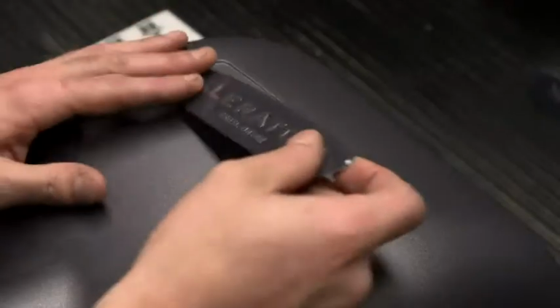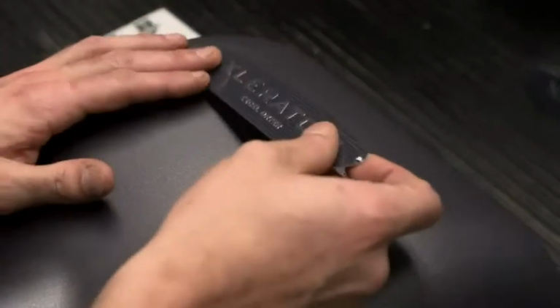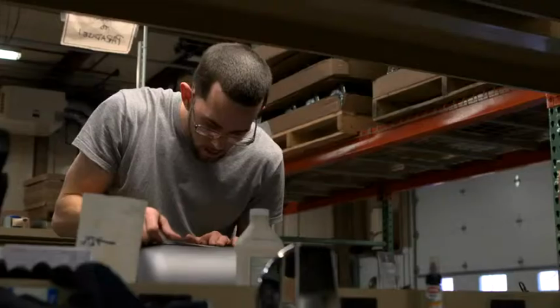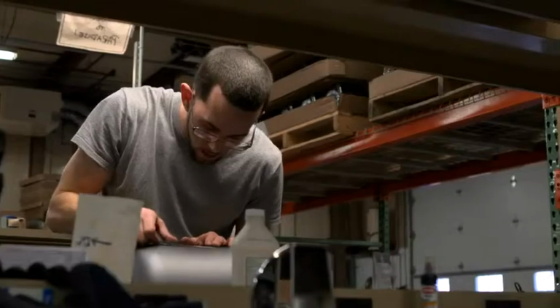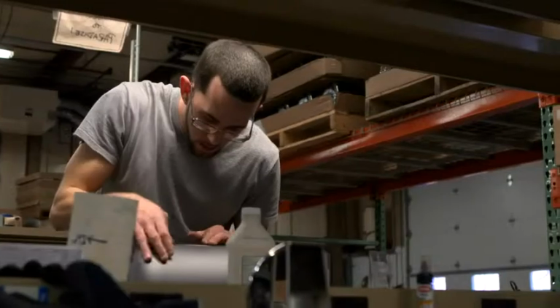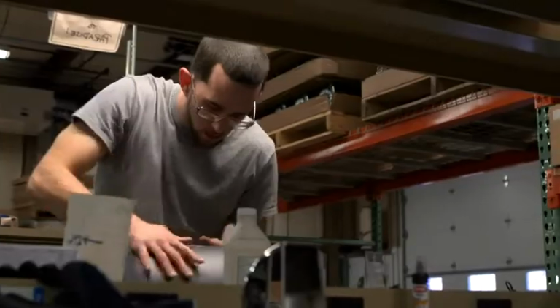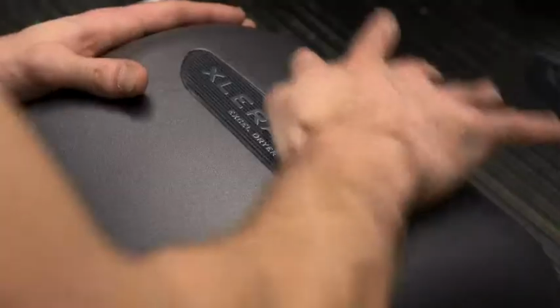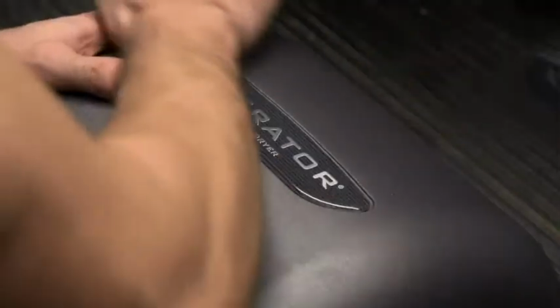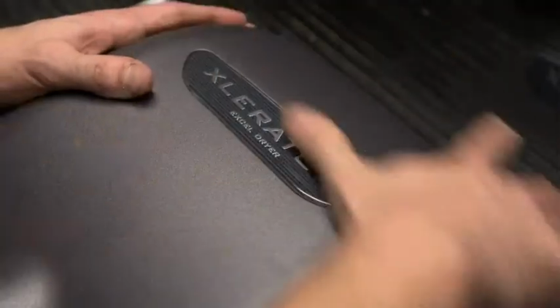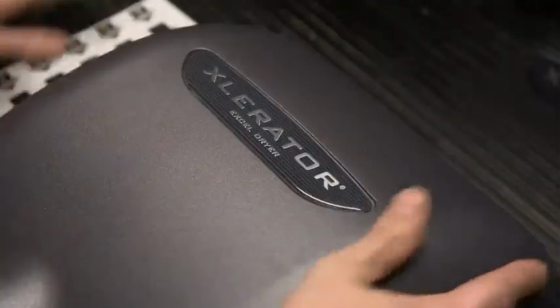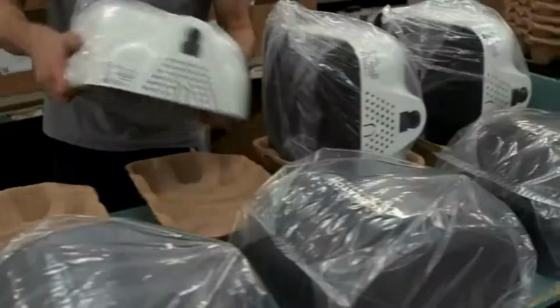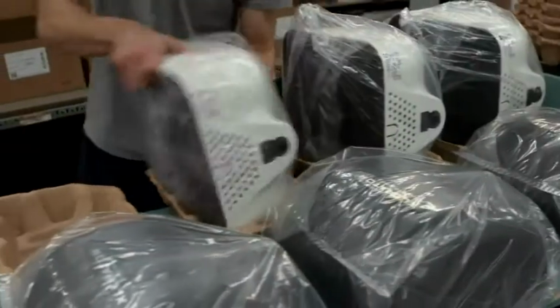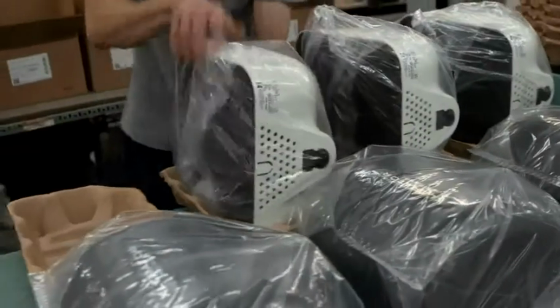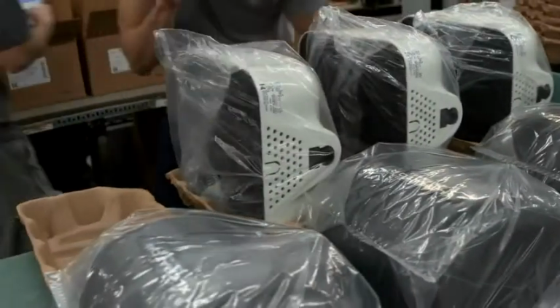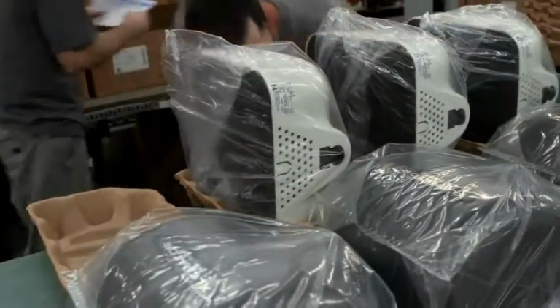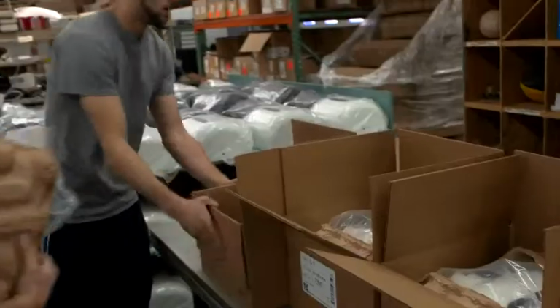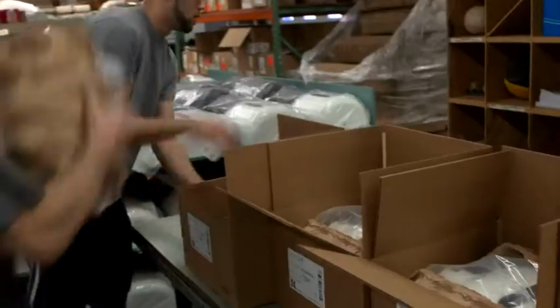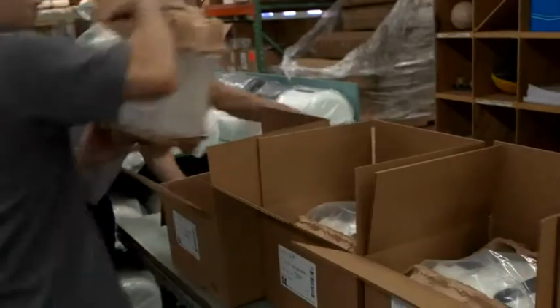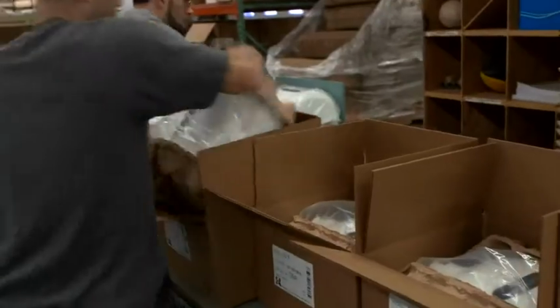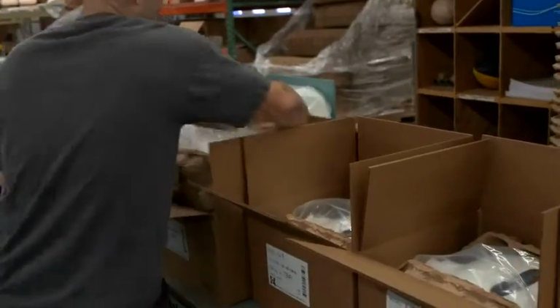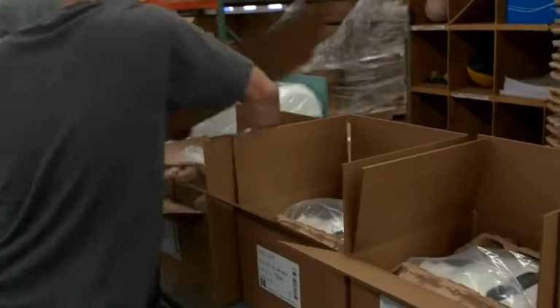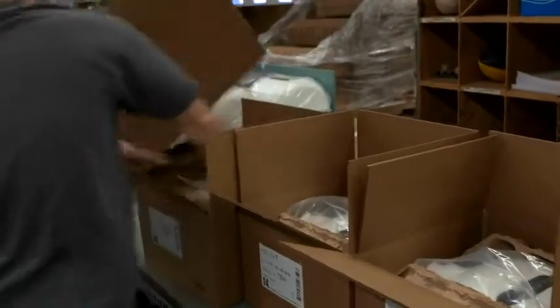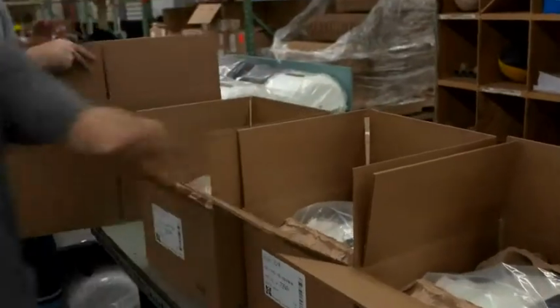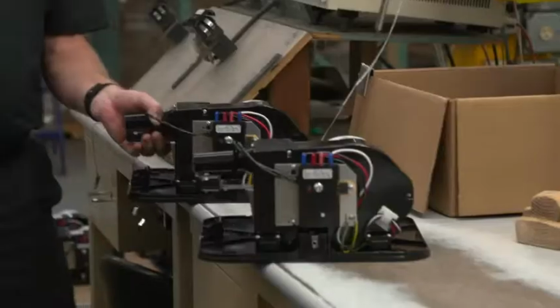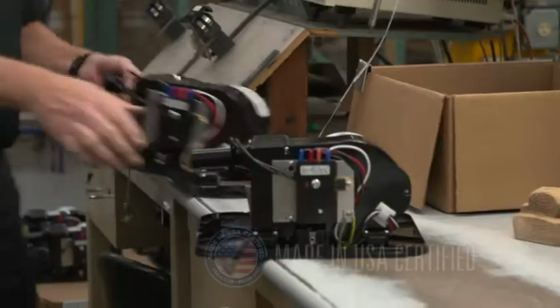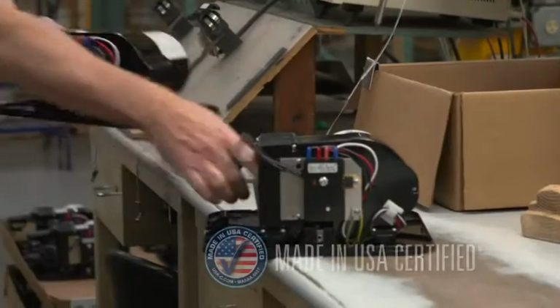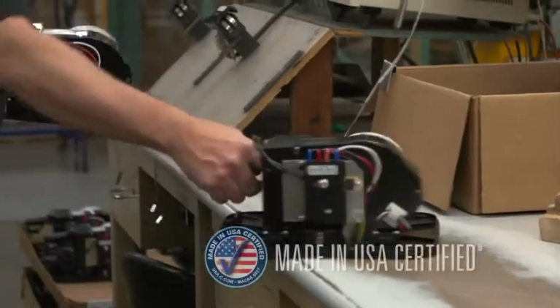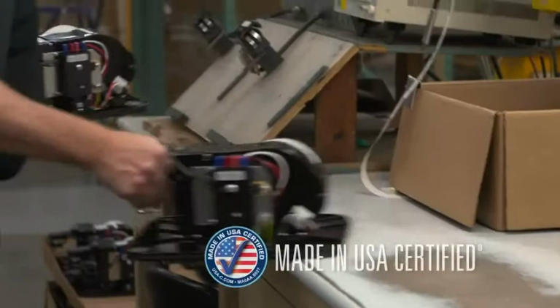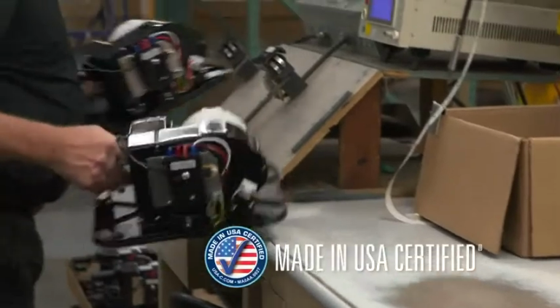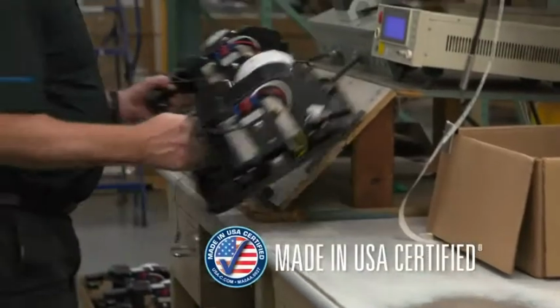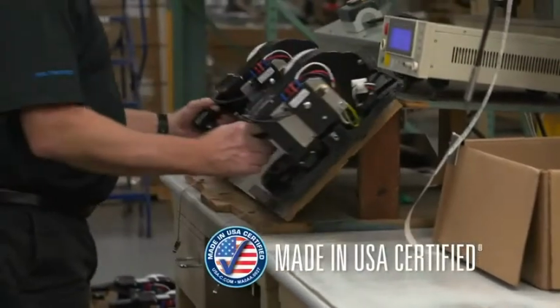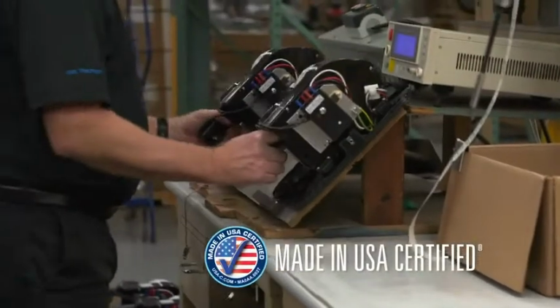Accelerator is manufactured, tested, and packaged by hand in the United States and is Made in USA certified.